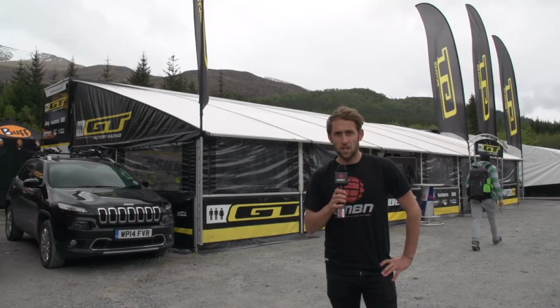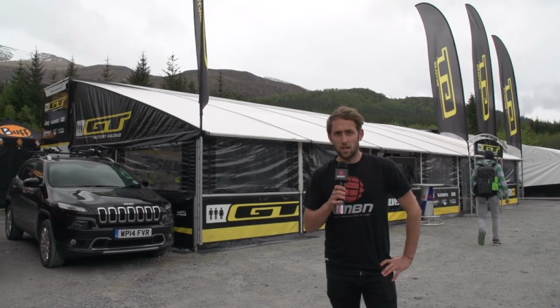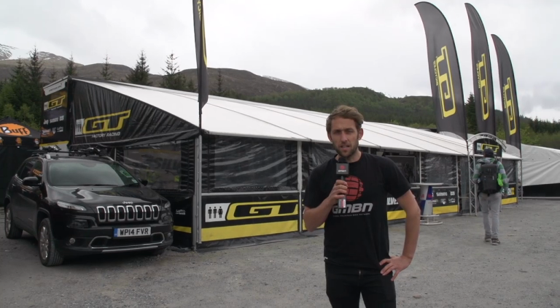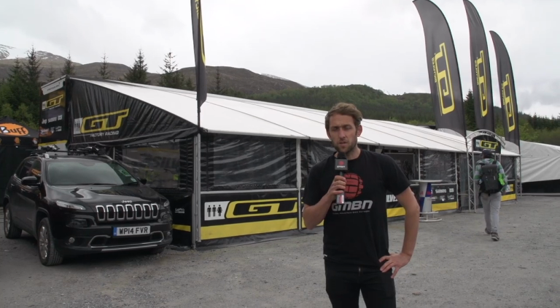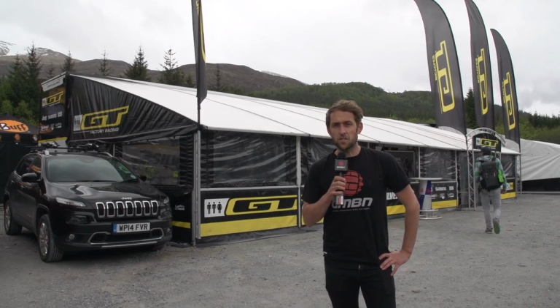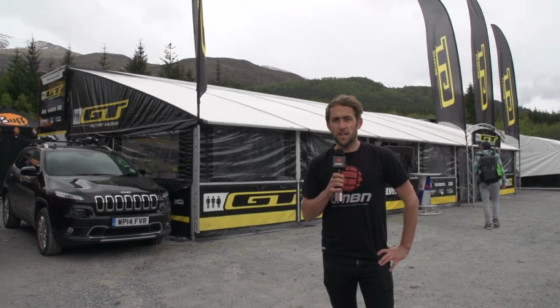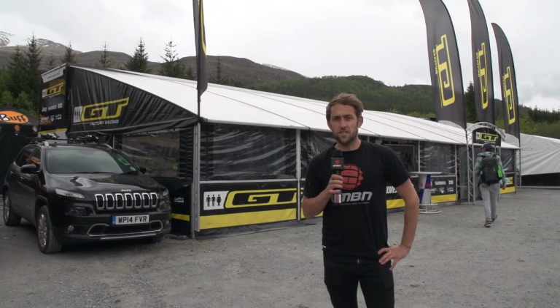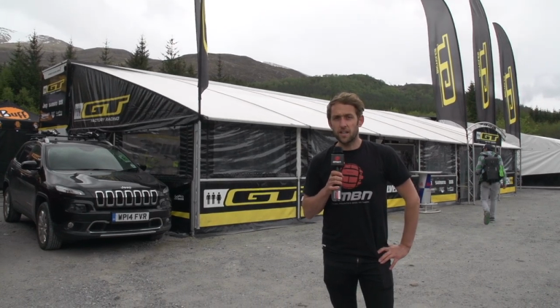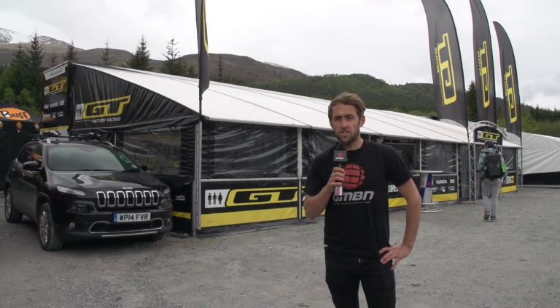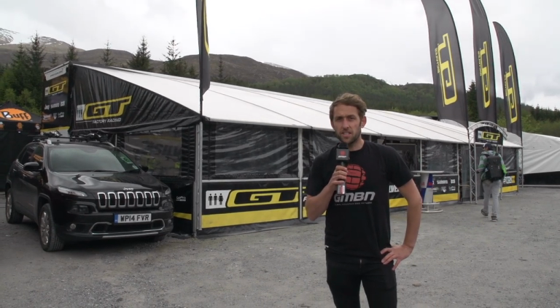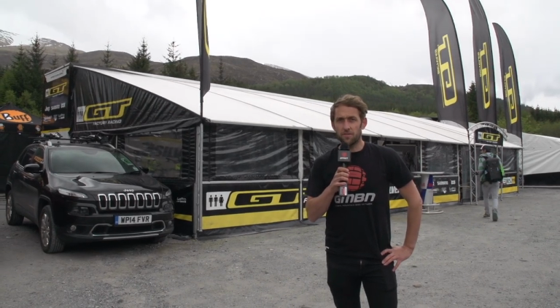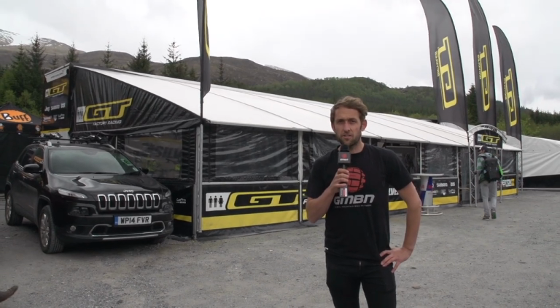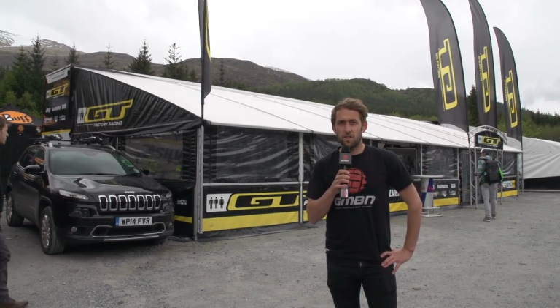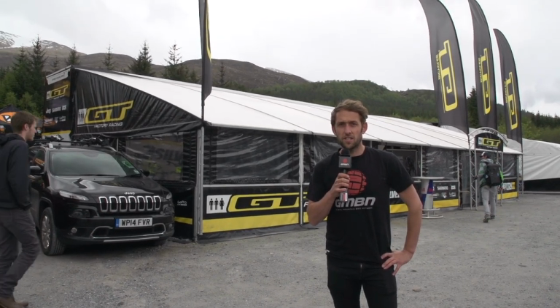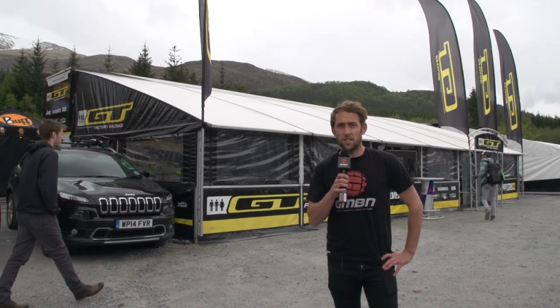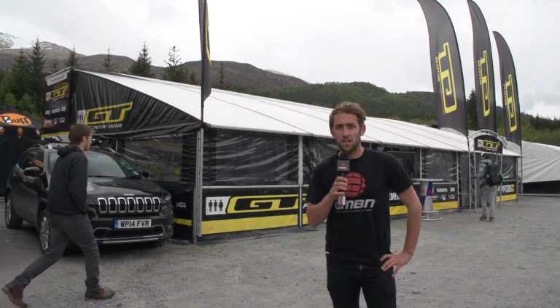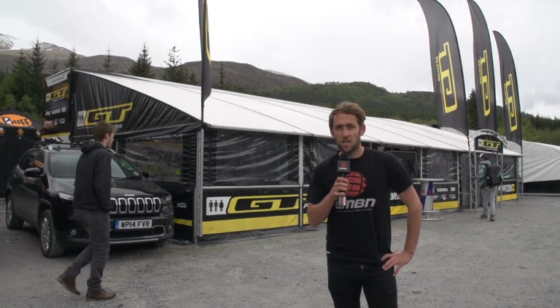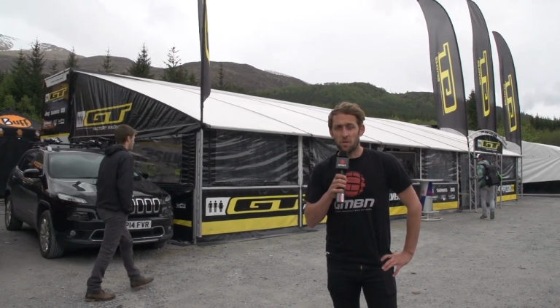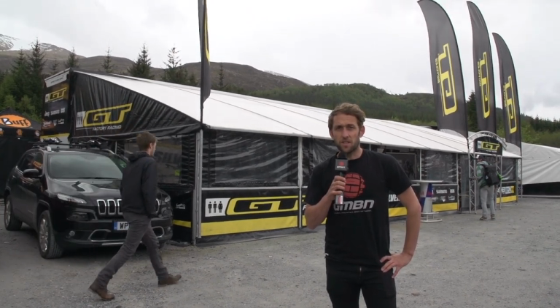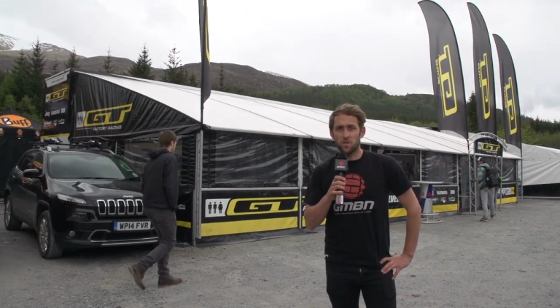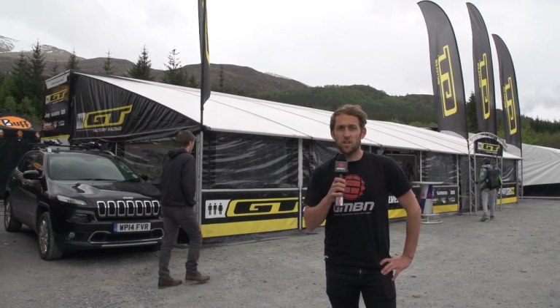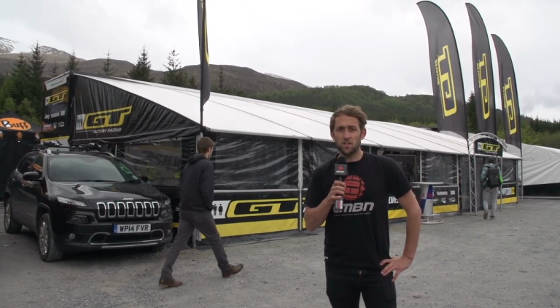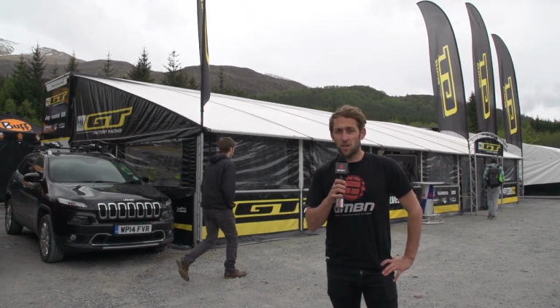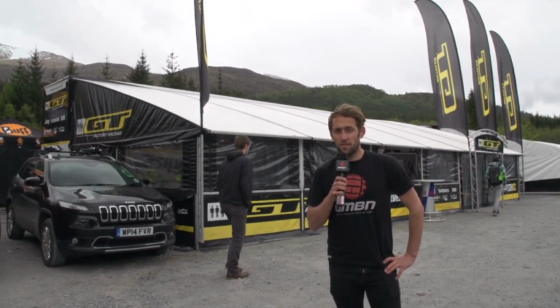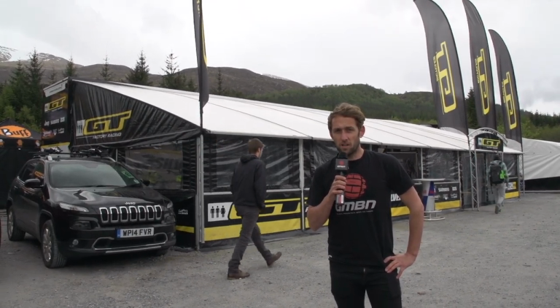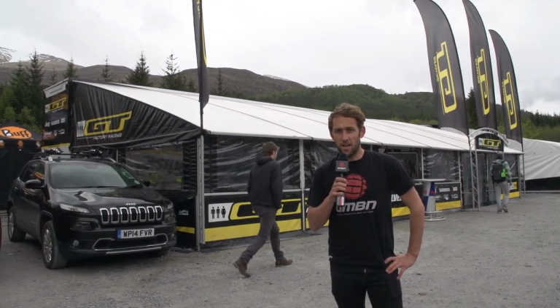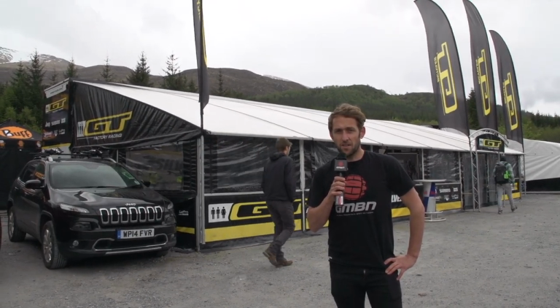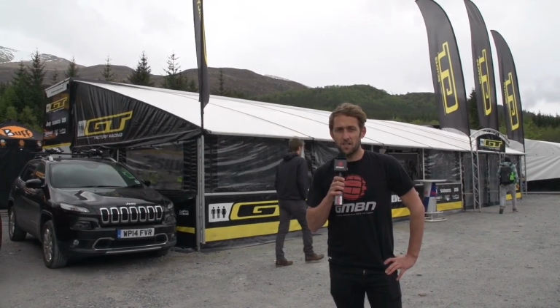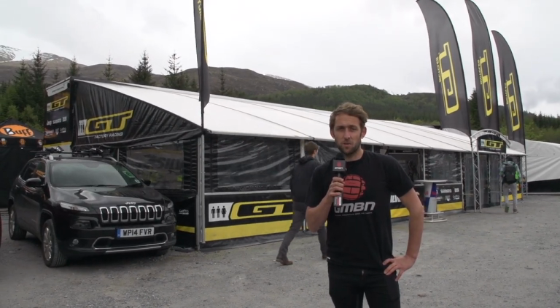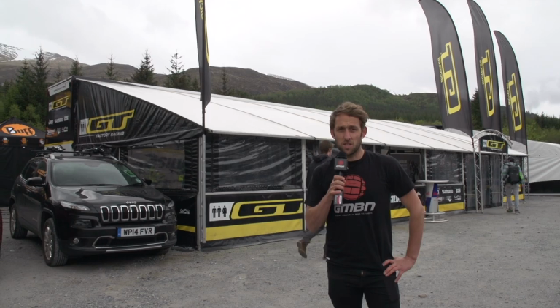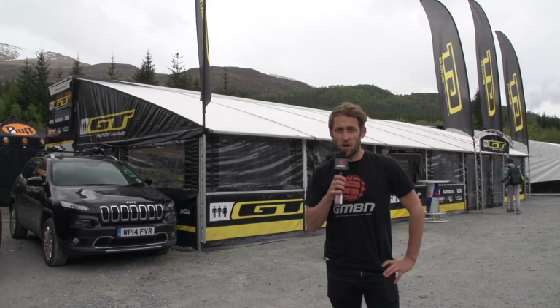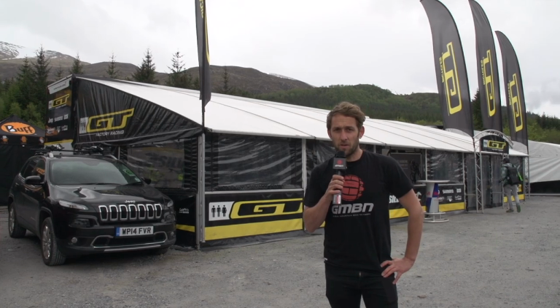We're stood outside of GT Factory Racing. We're going to do a truck tour and have a look around, see what's going on.